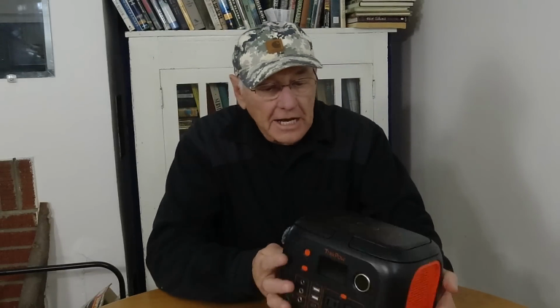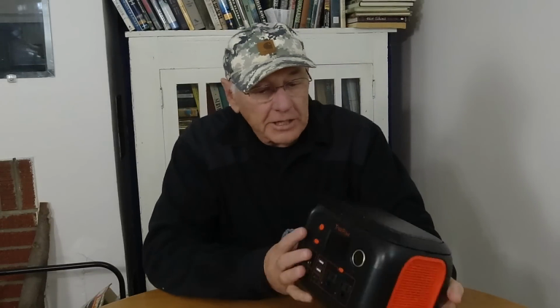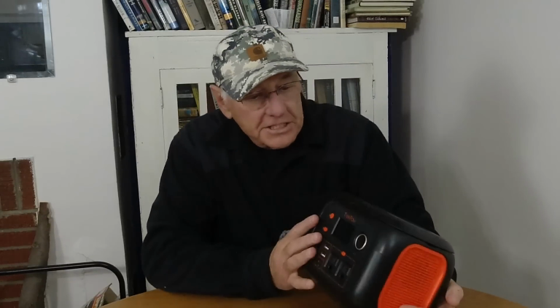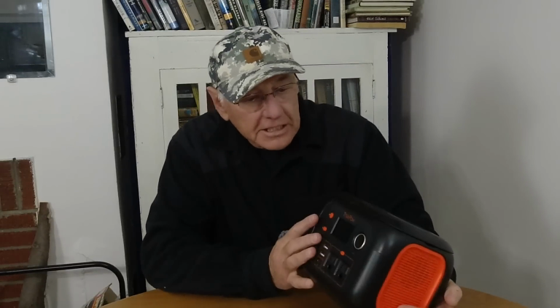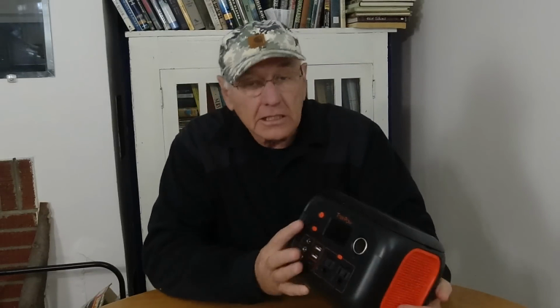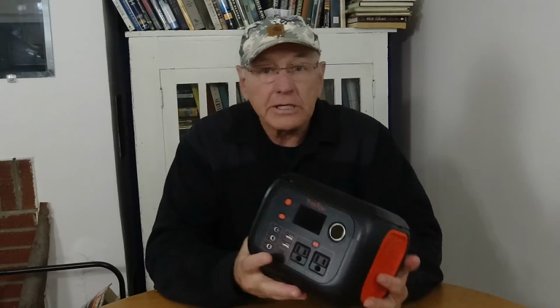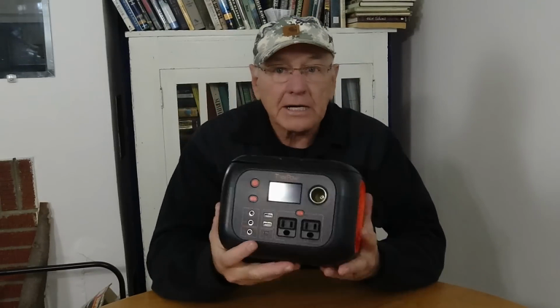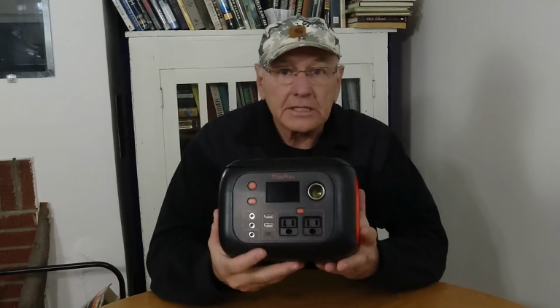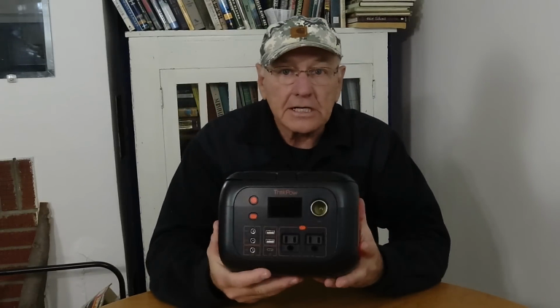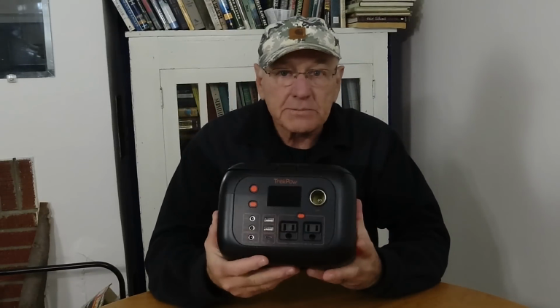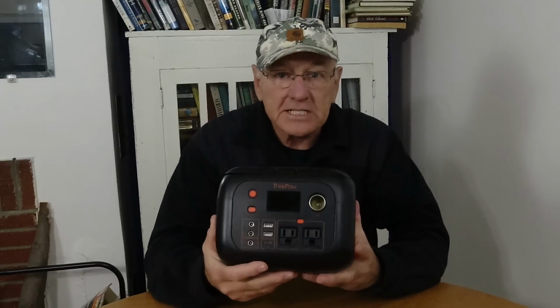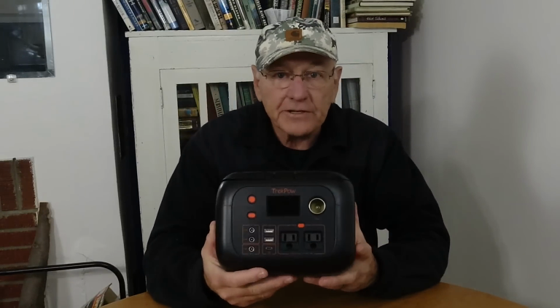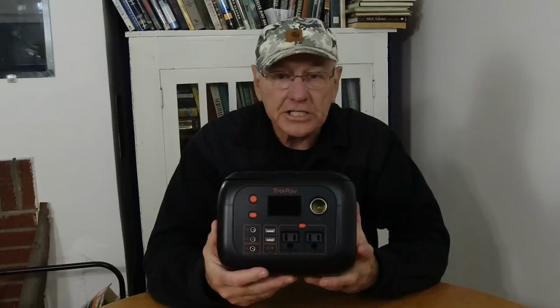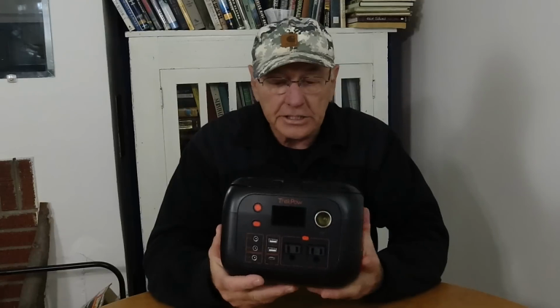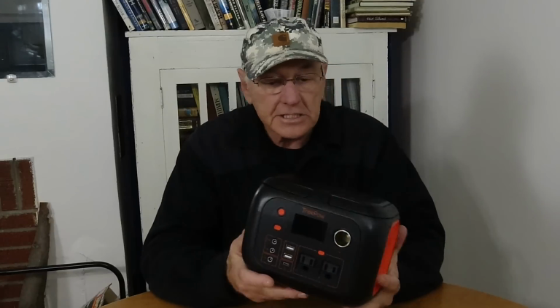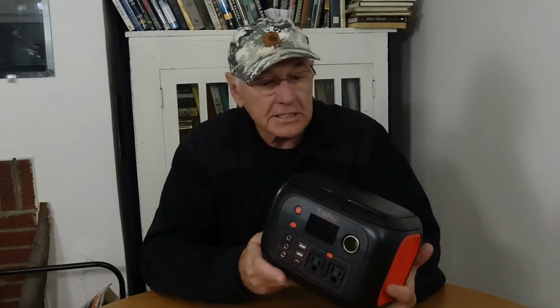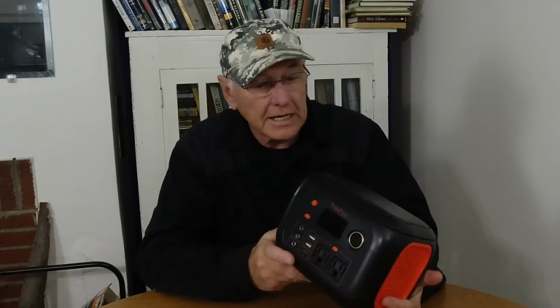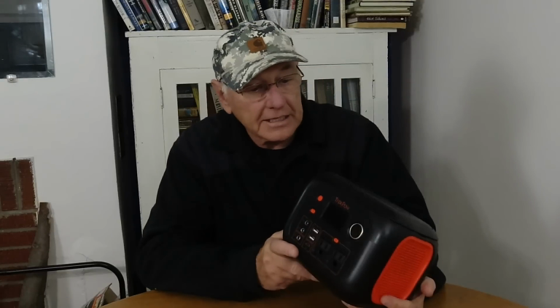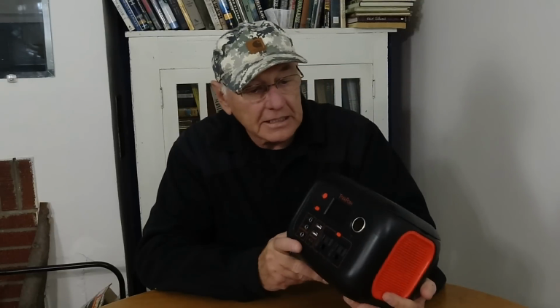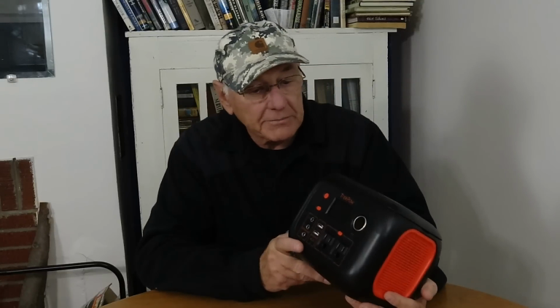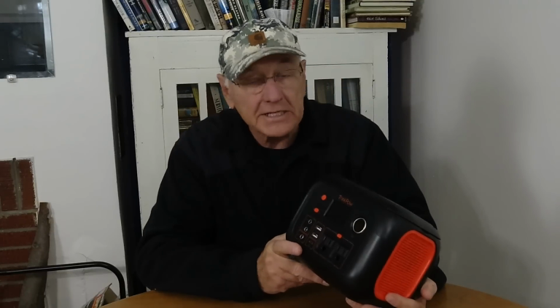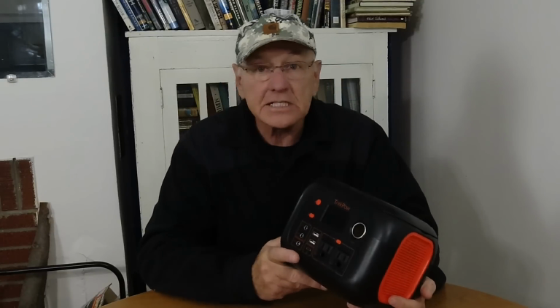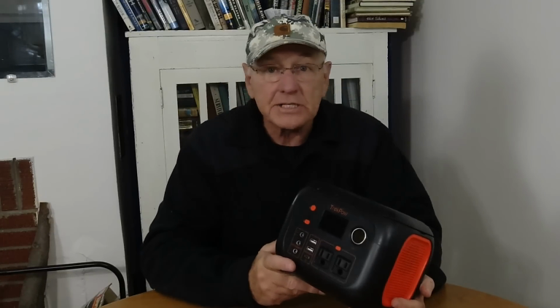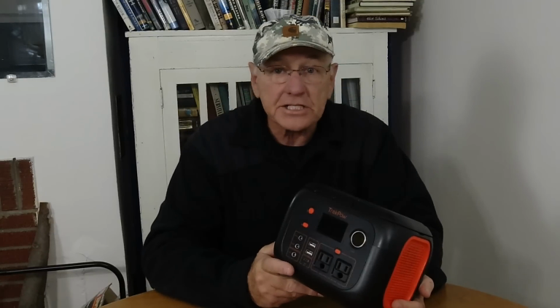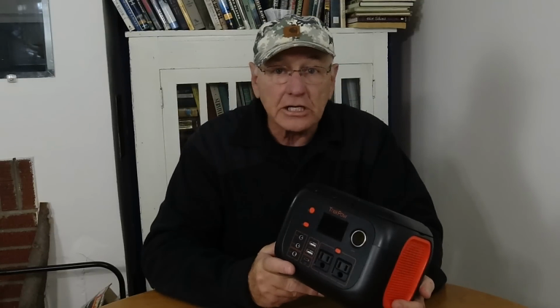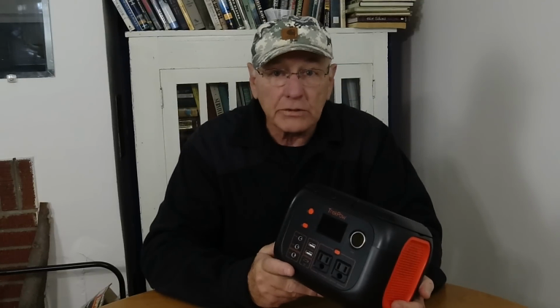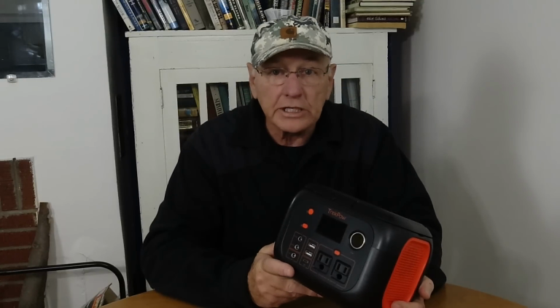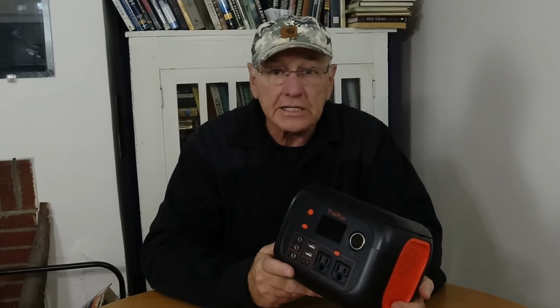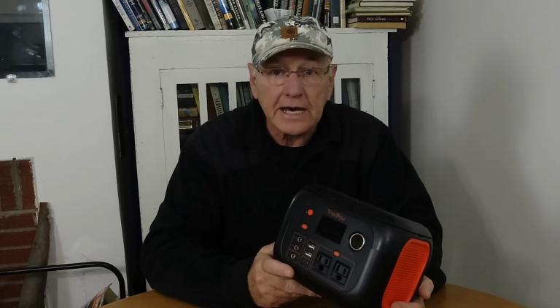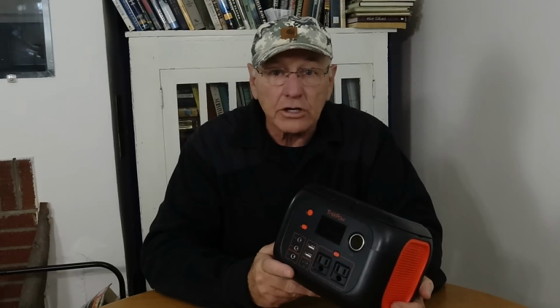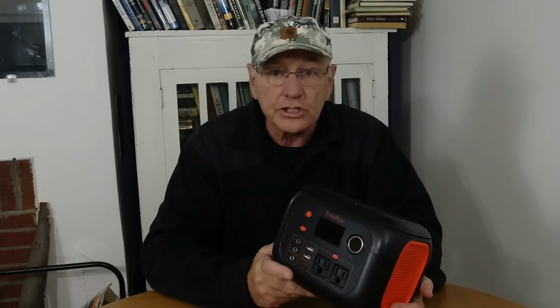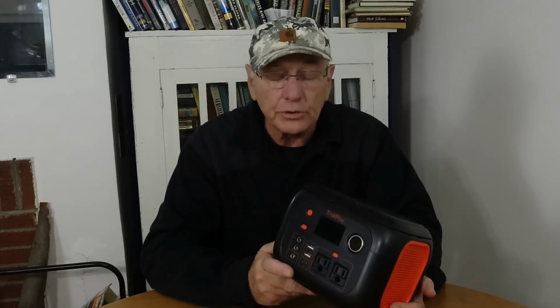I want to tell you a little bit about the specifics on this, and then I did some testing on it — we'll get into that also.